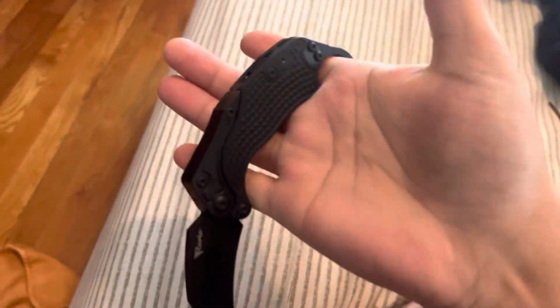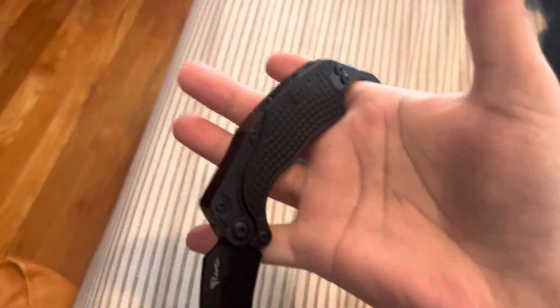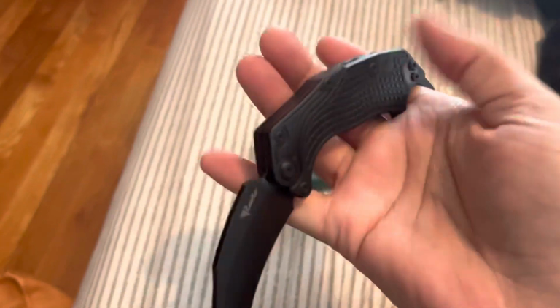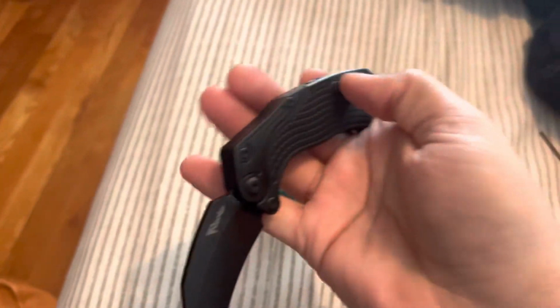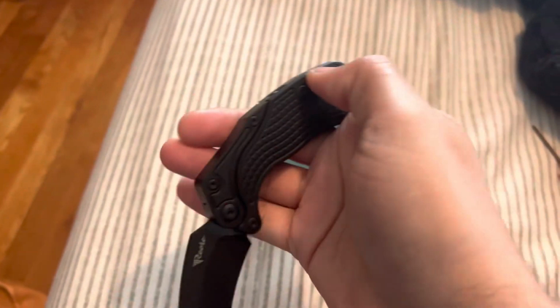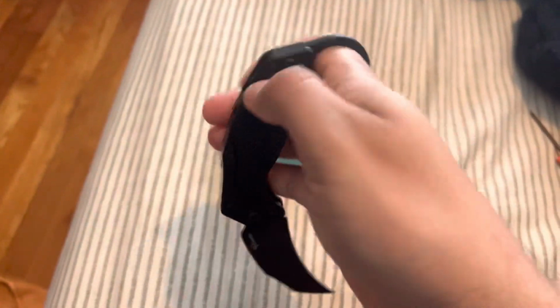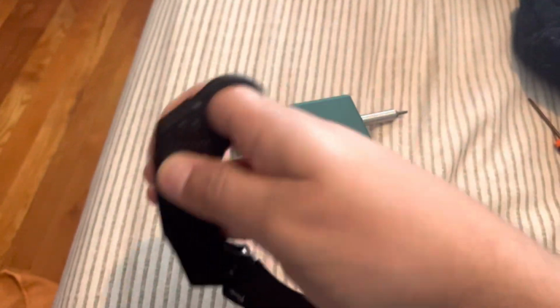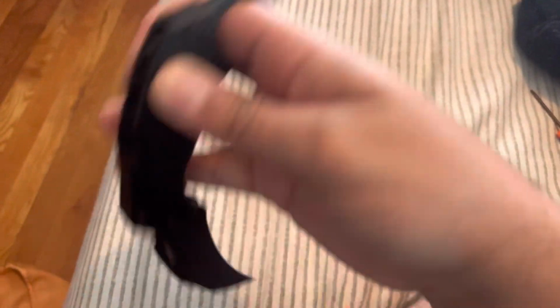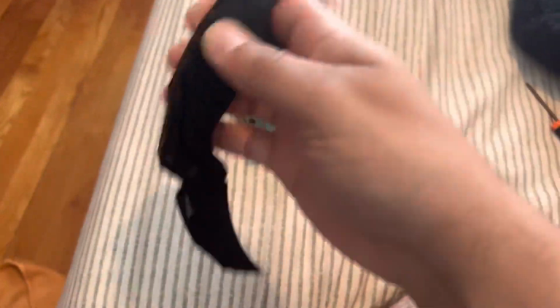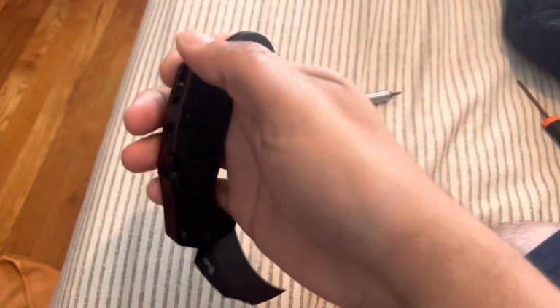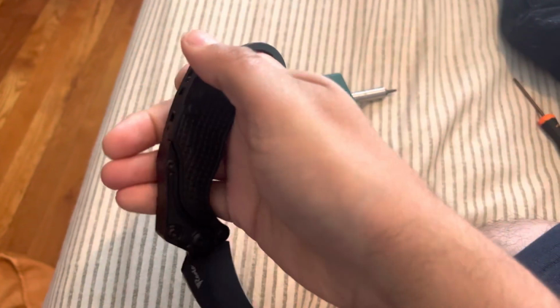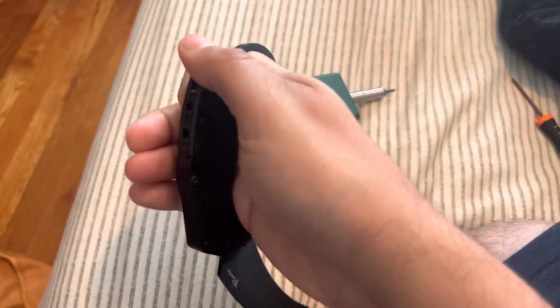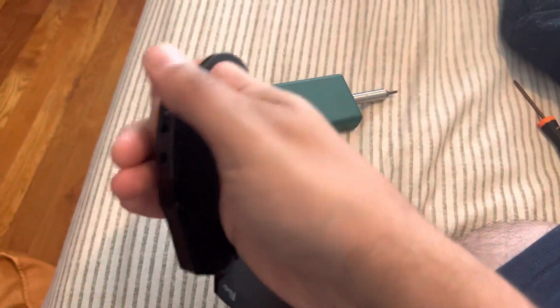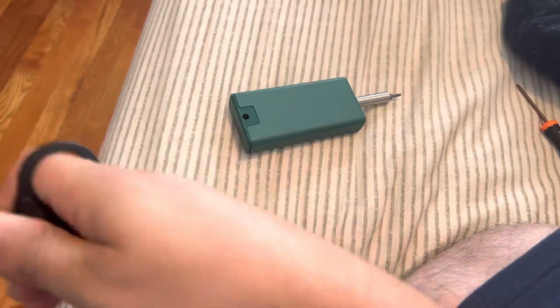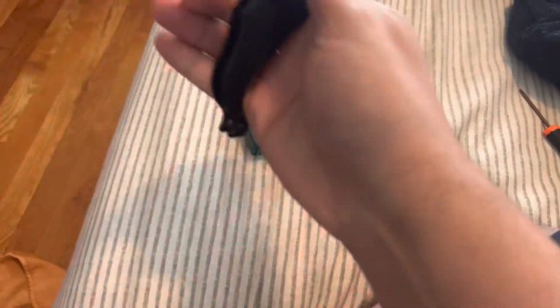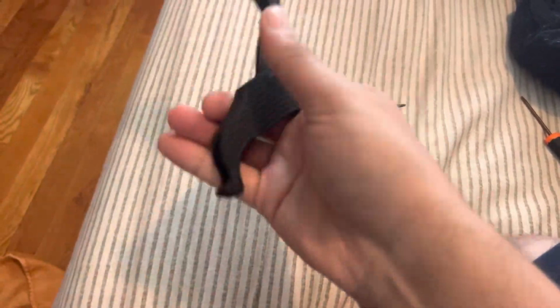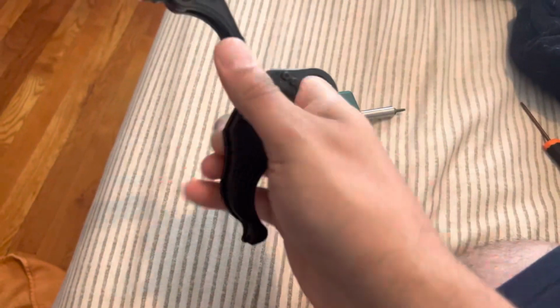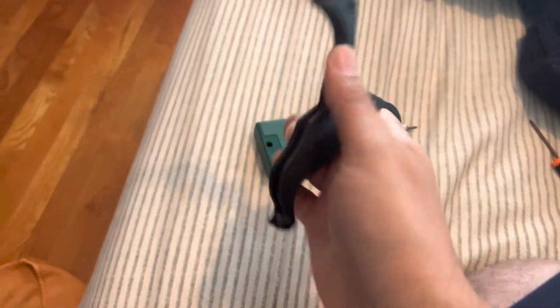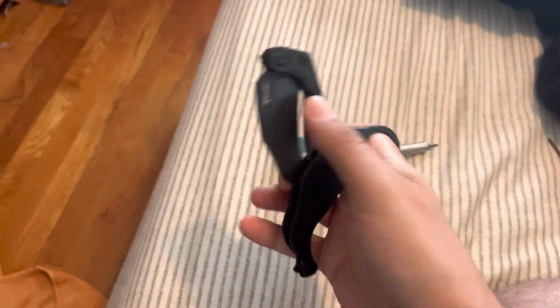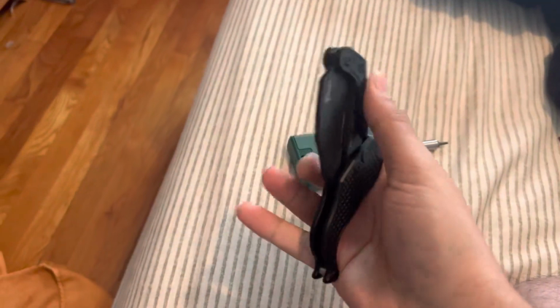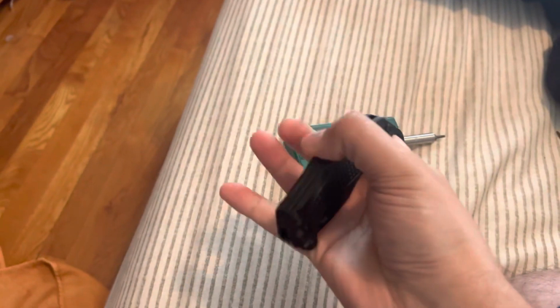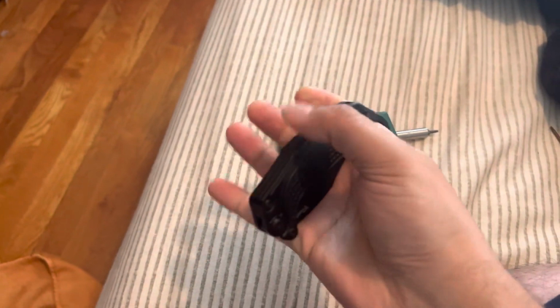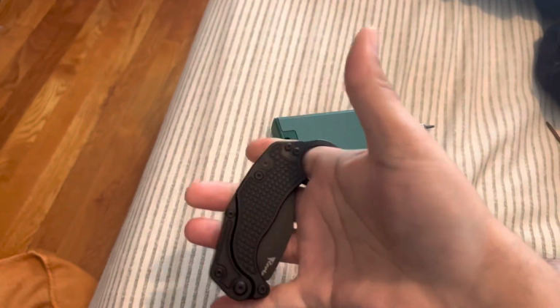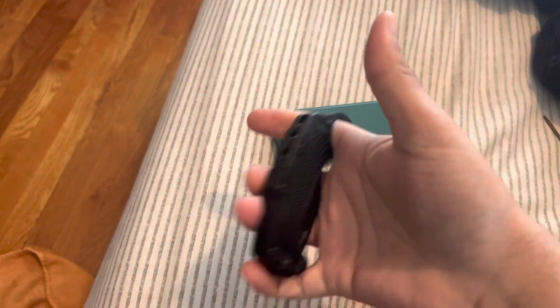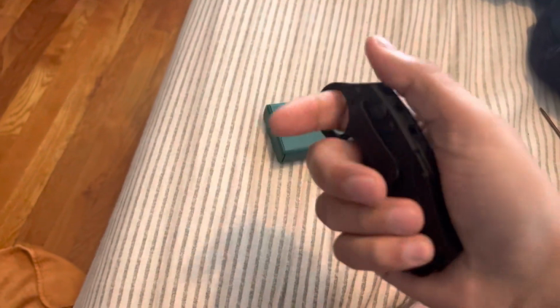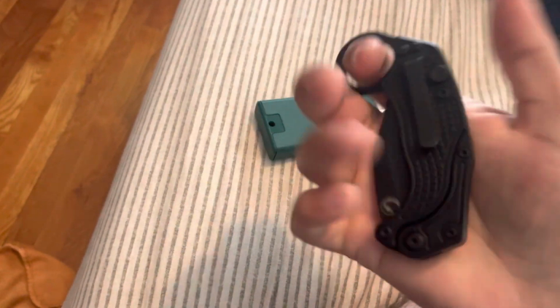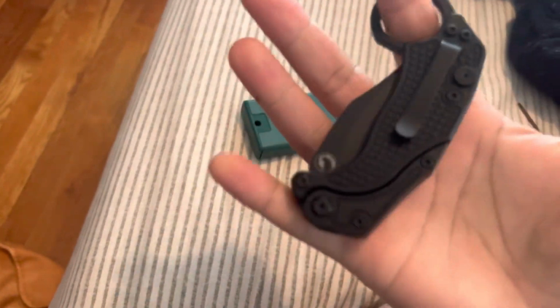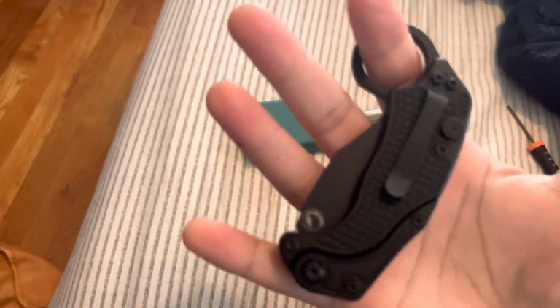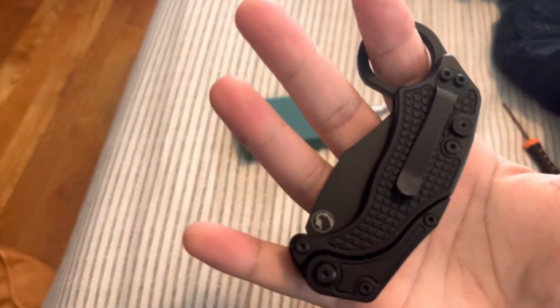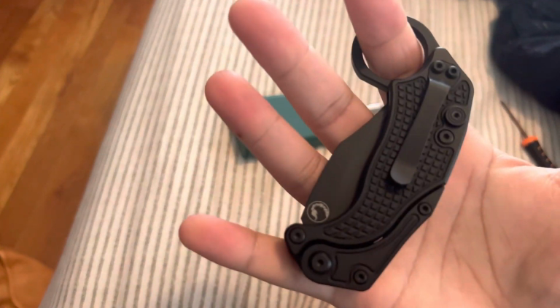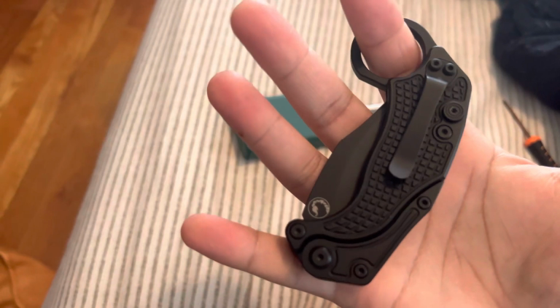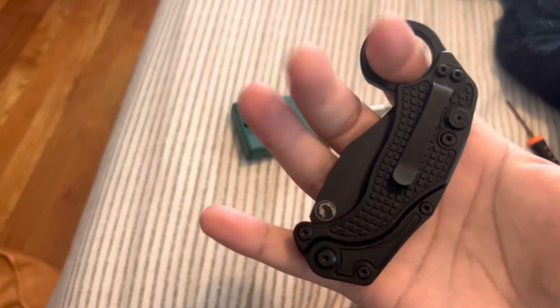Terrible opening, but whatever. All right, cool — there you go.